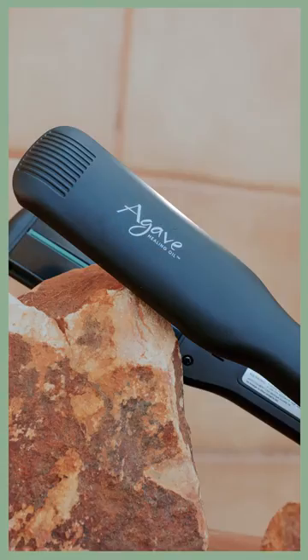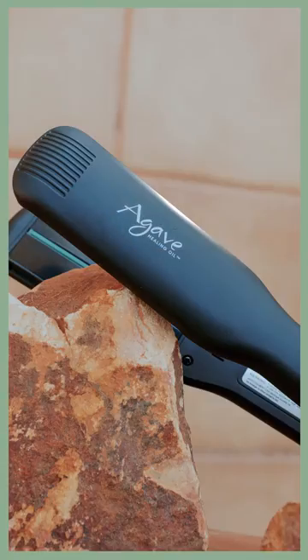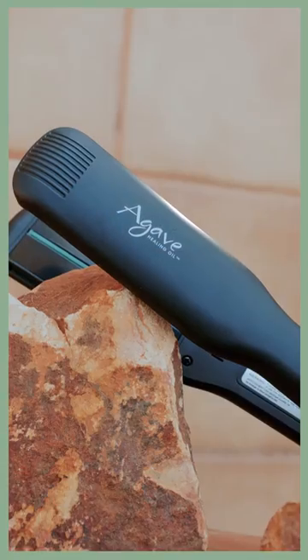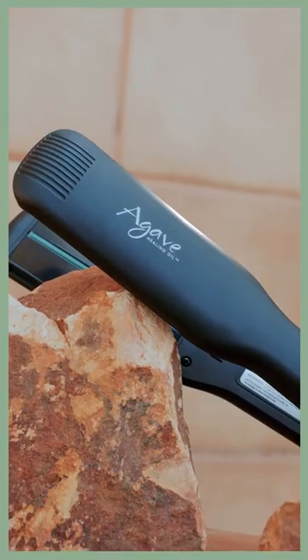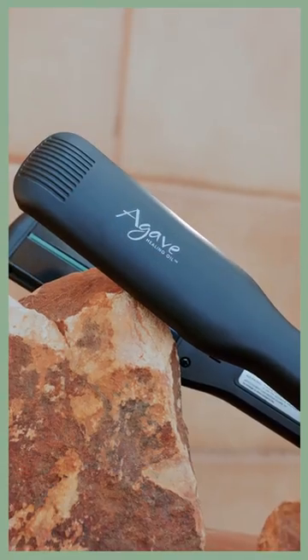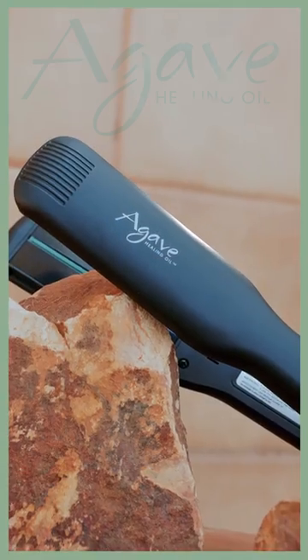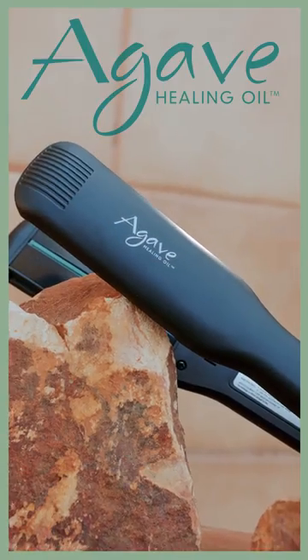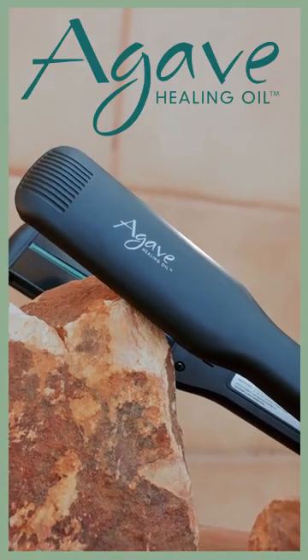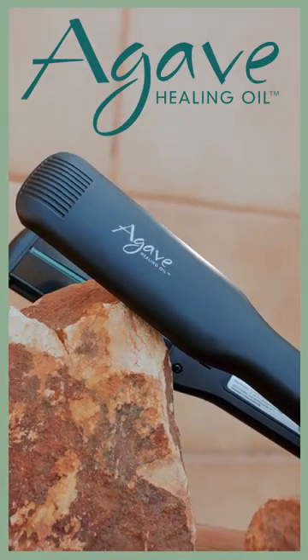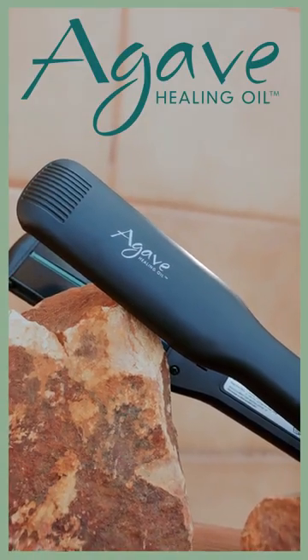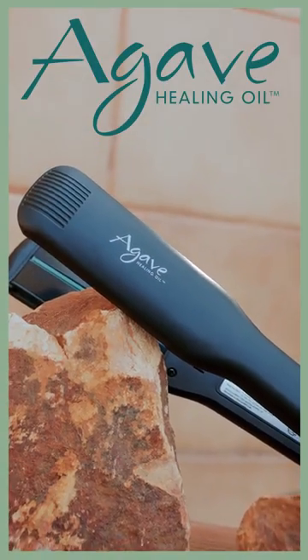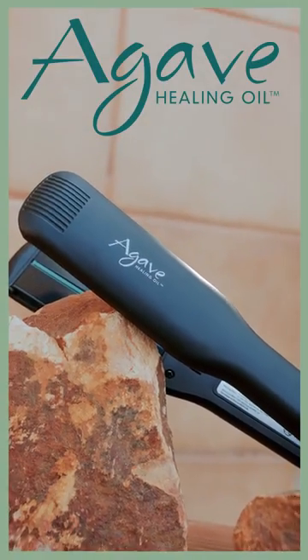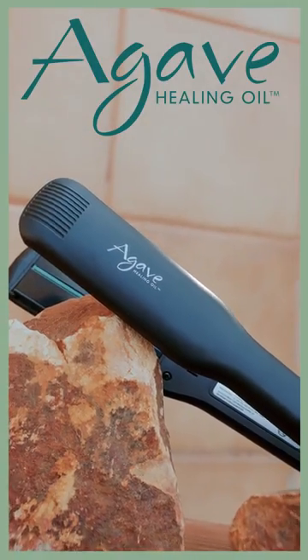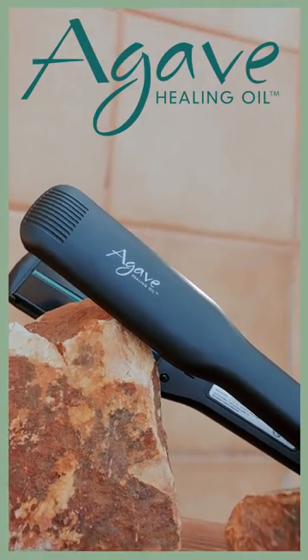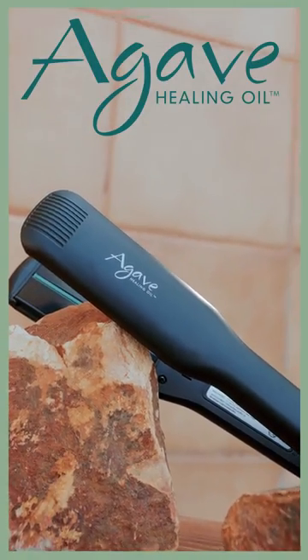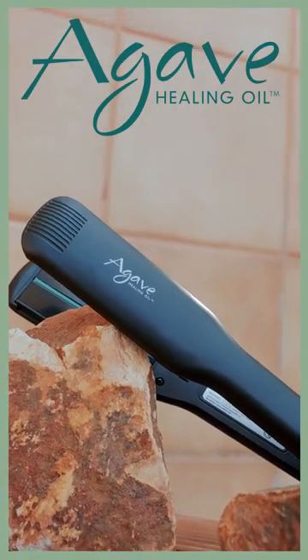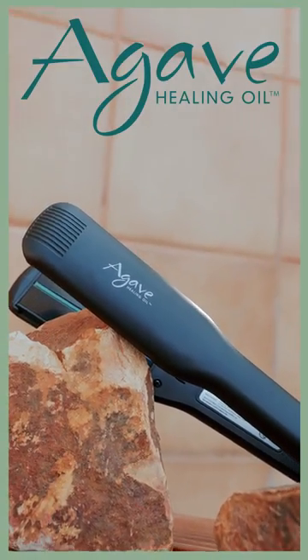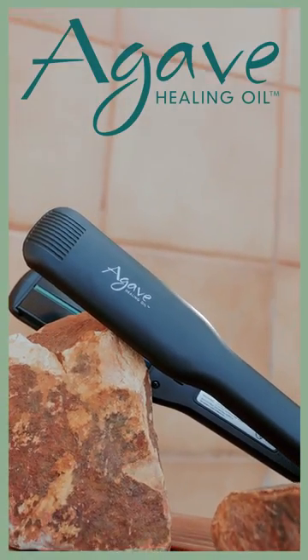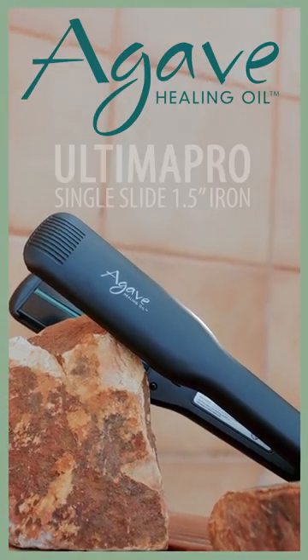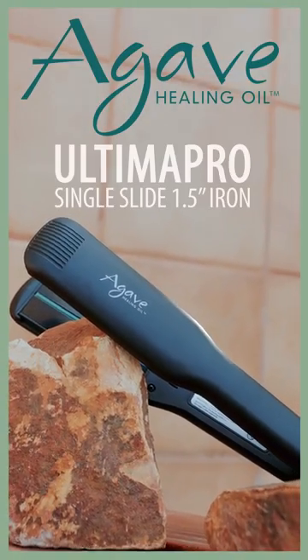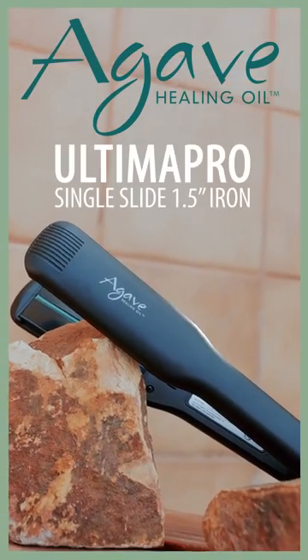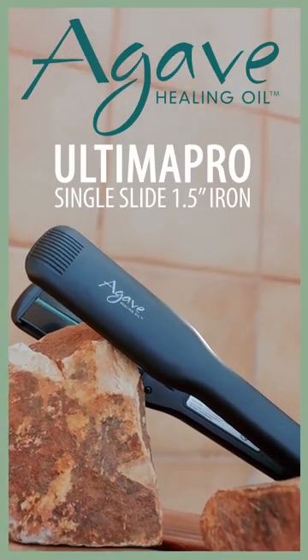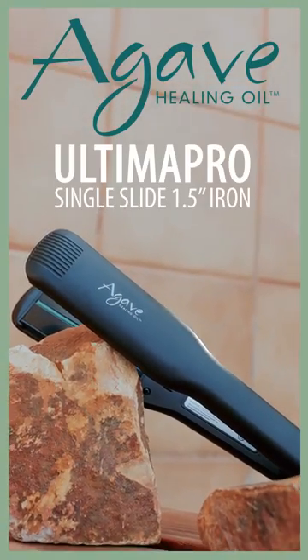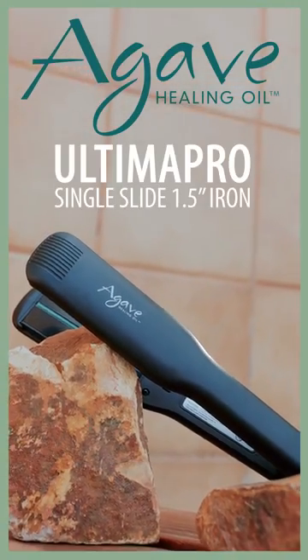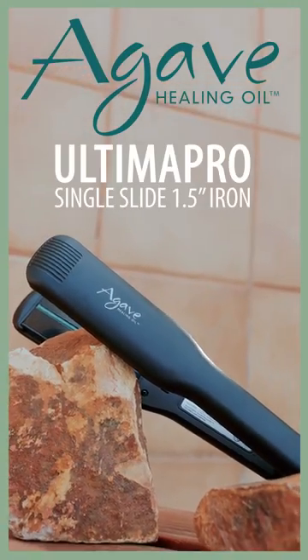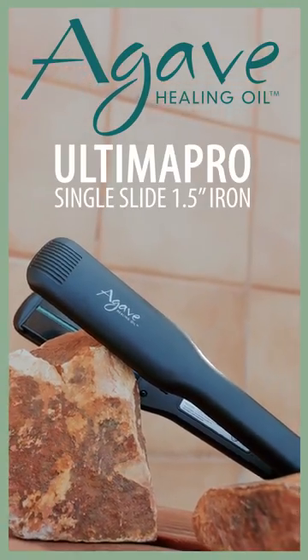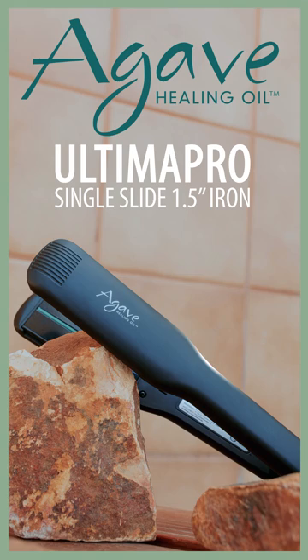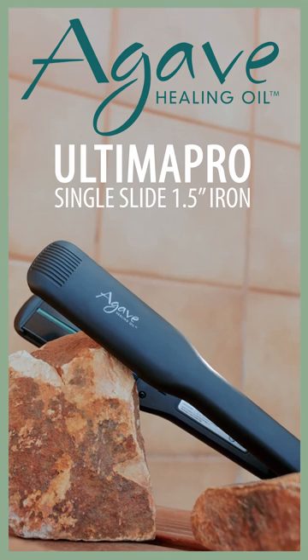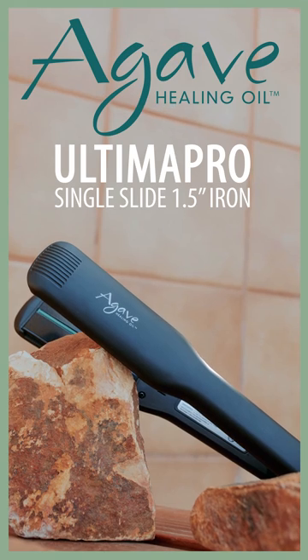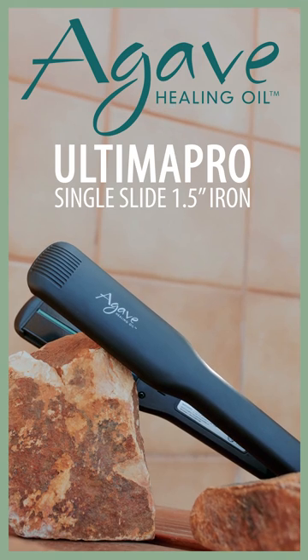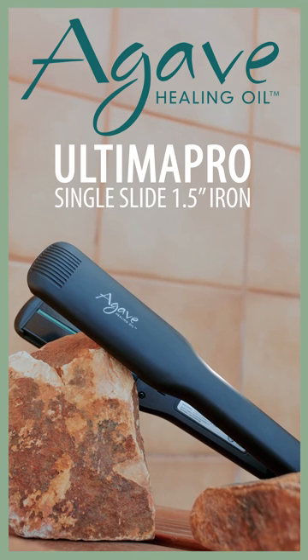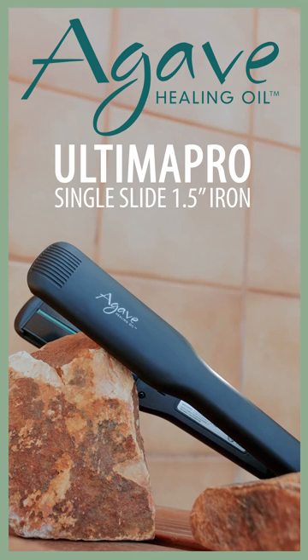Agave Healing Oil. Ultima Pro Single Slide Iron. Get yours today!